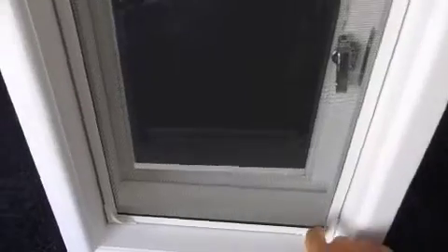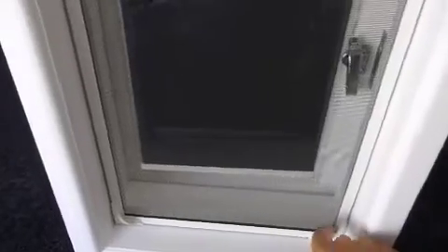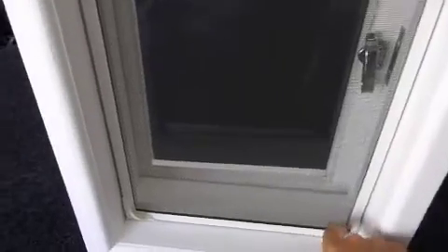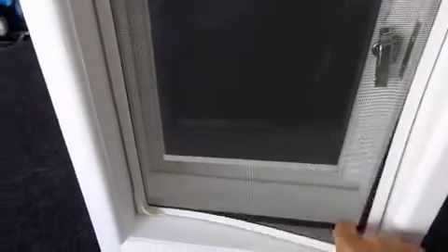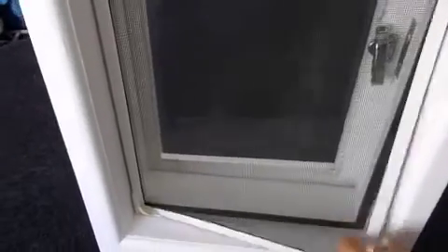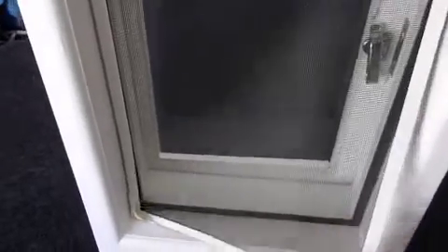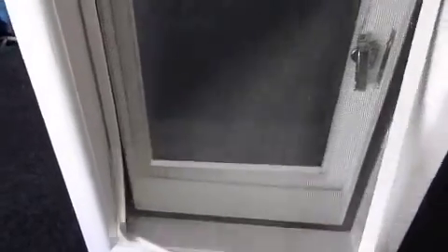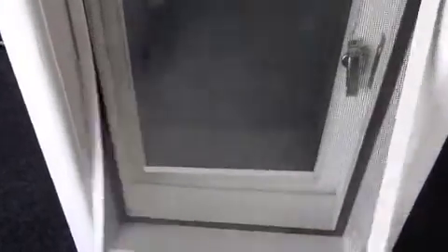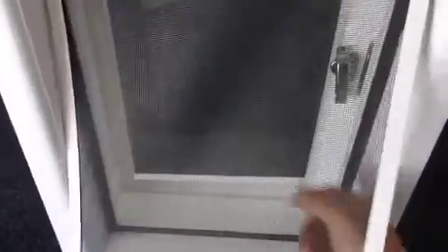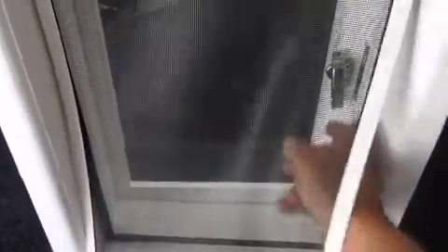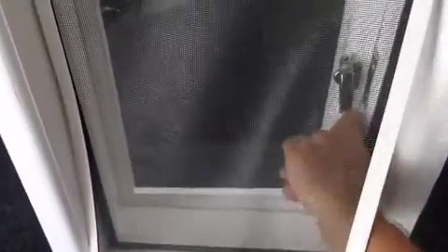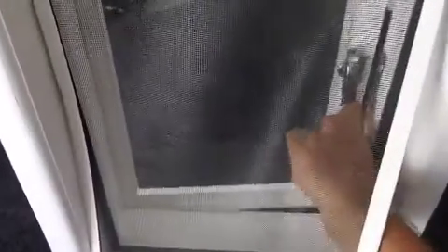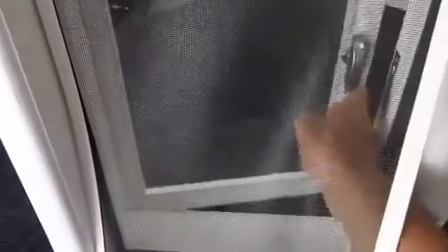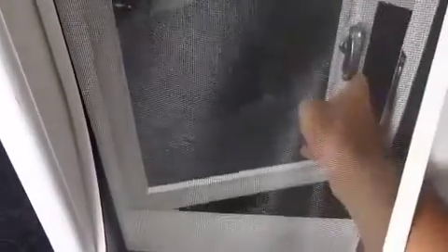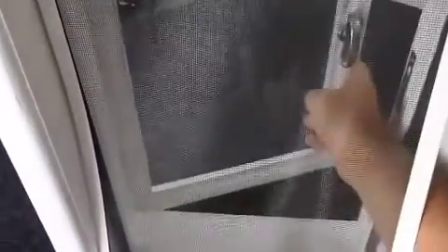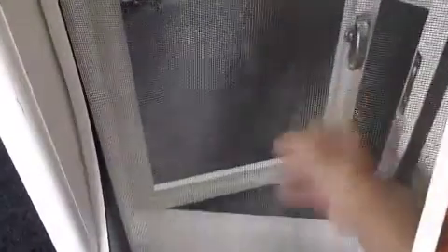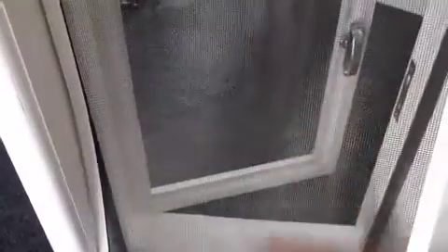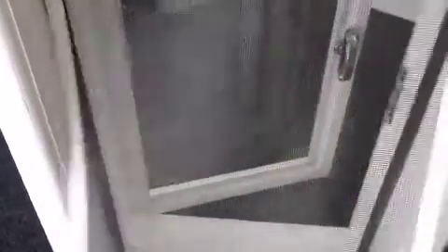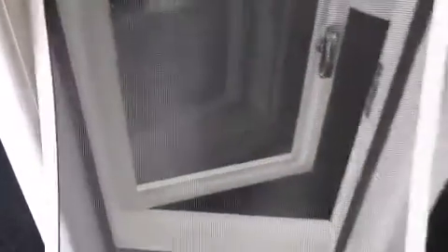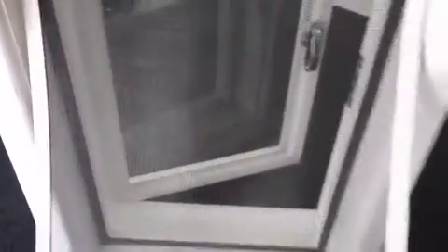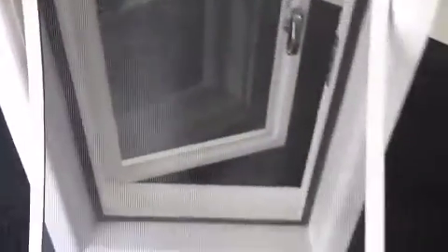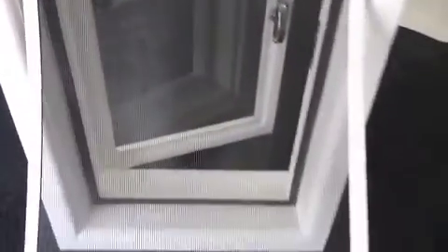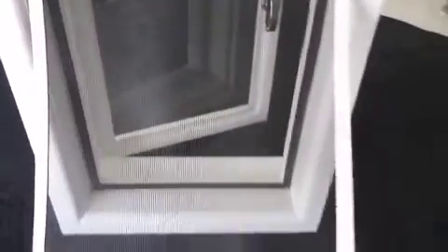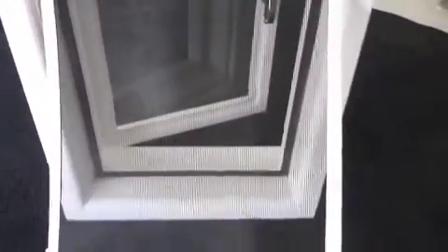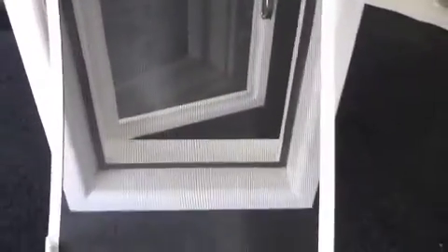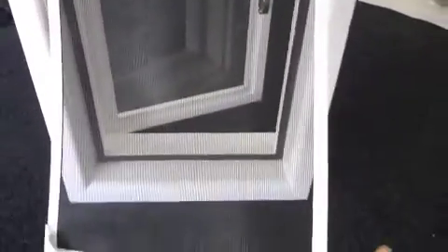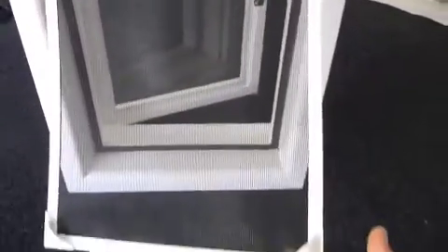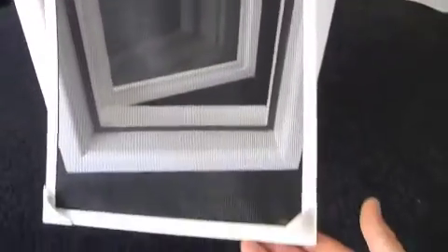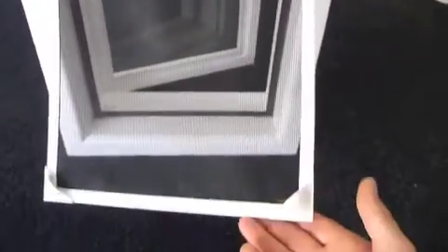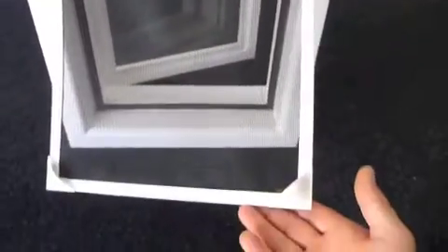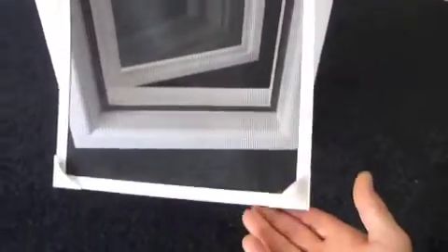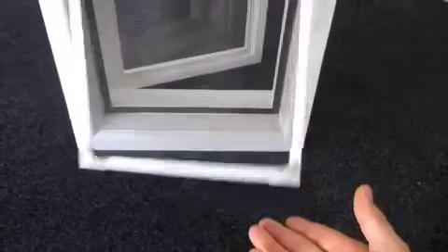Now open the window and enjoy a breeze in a totally bug free zone.